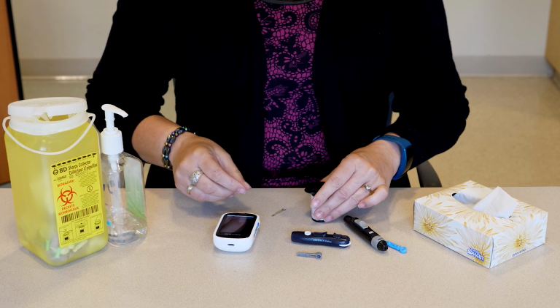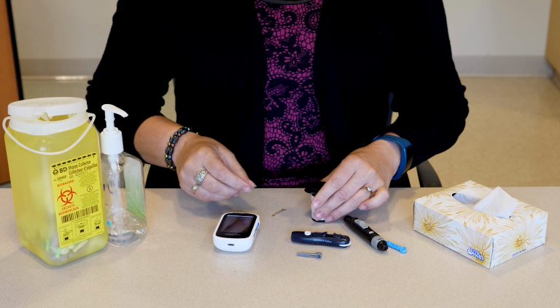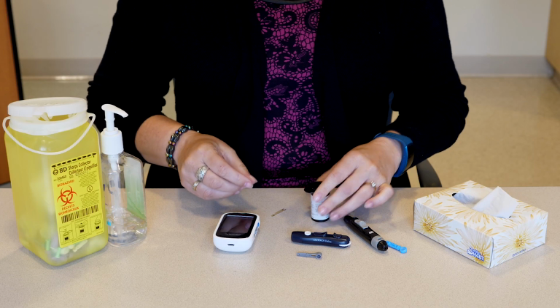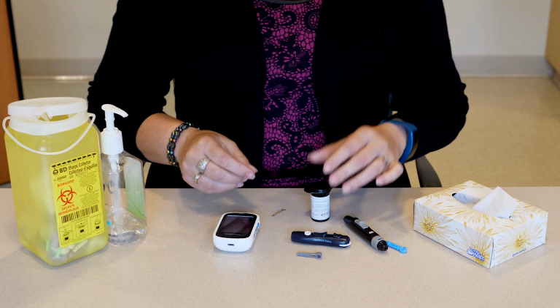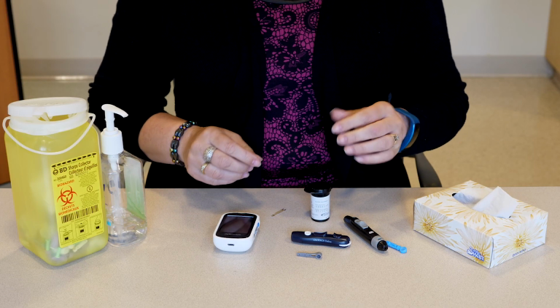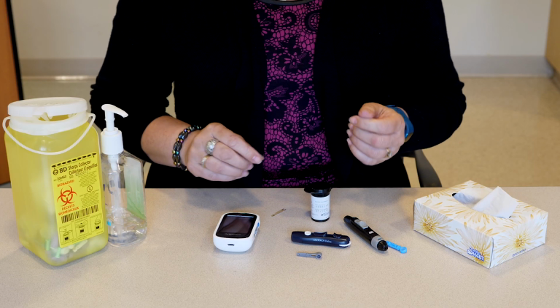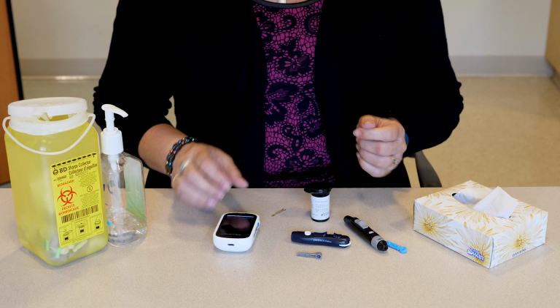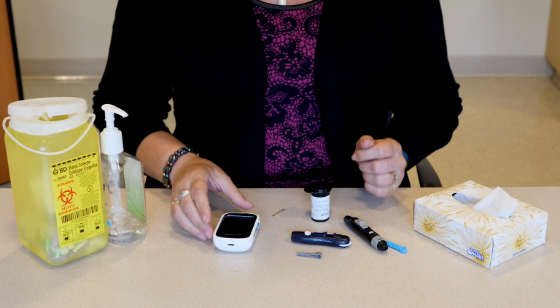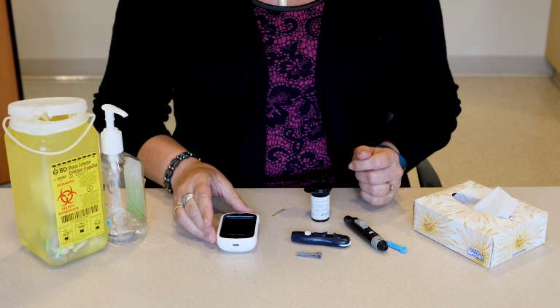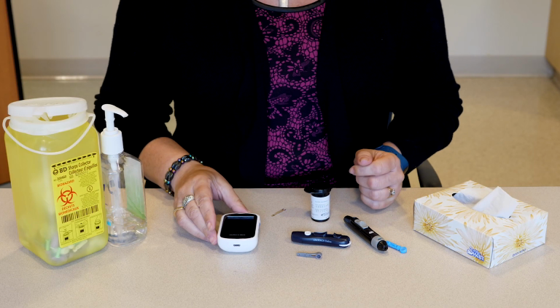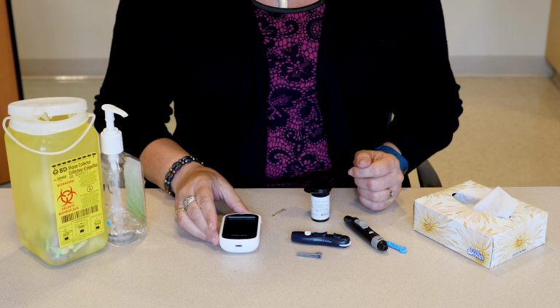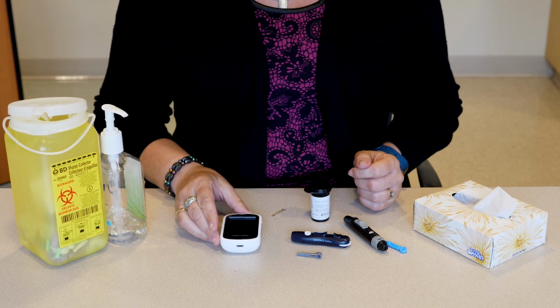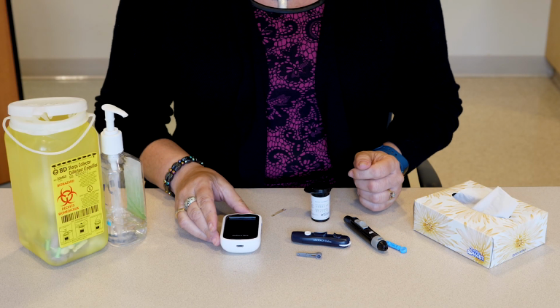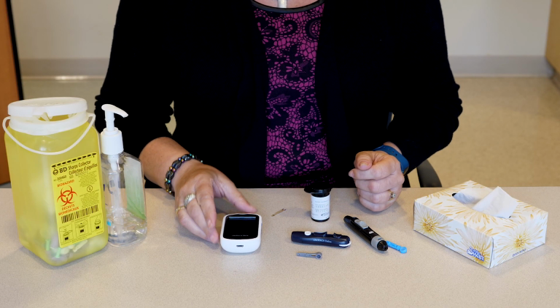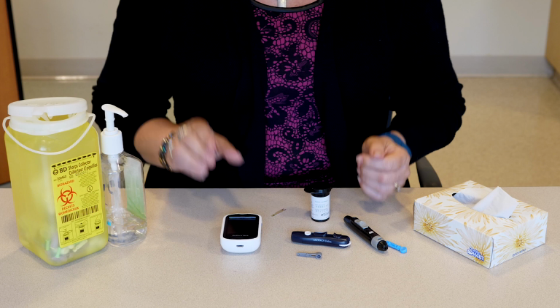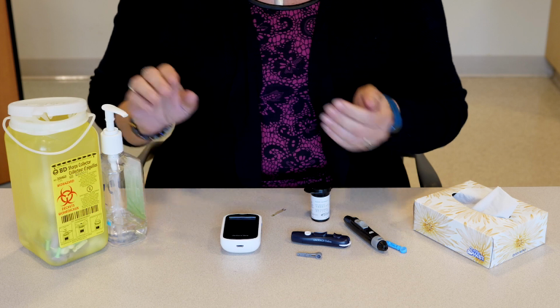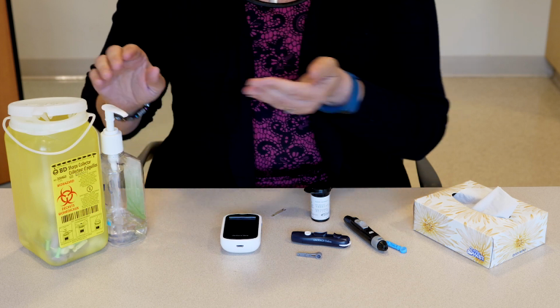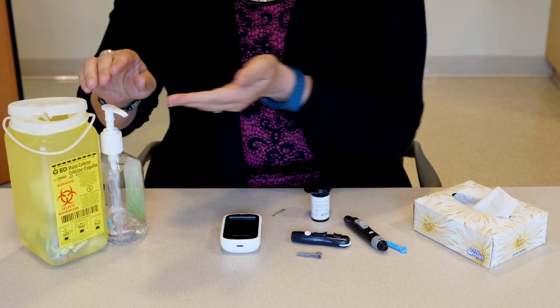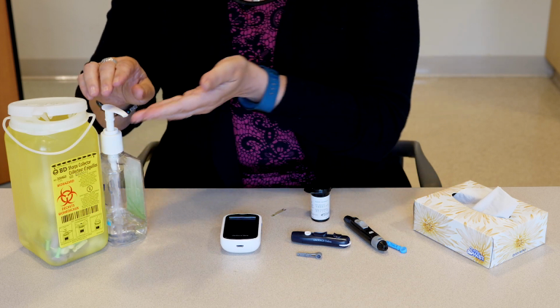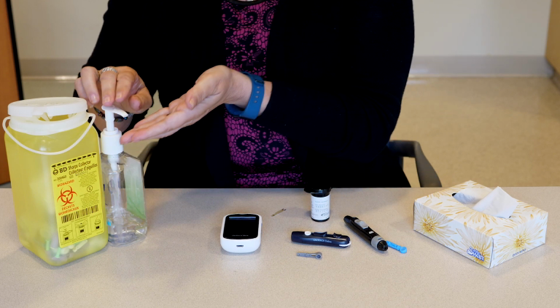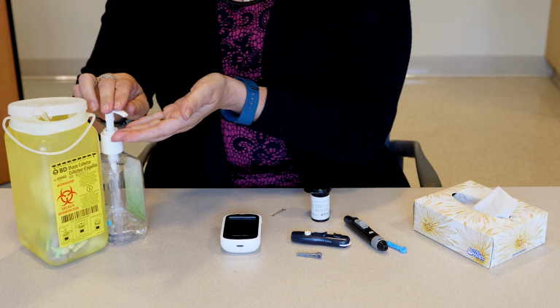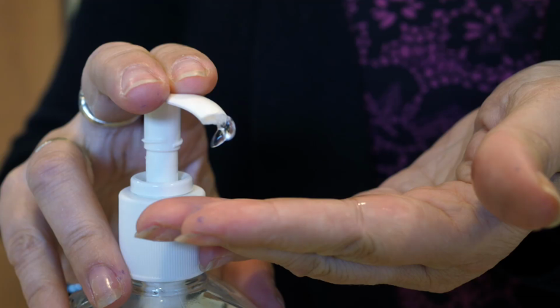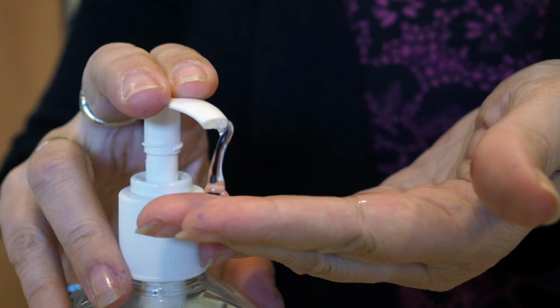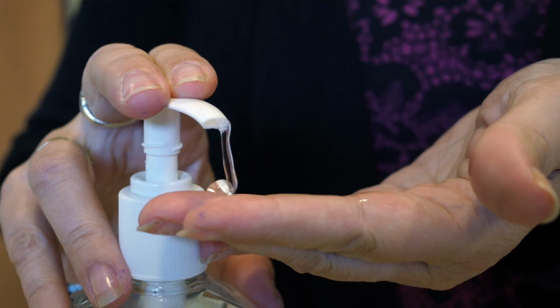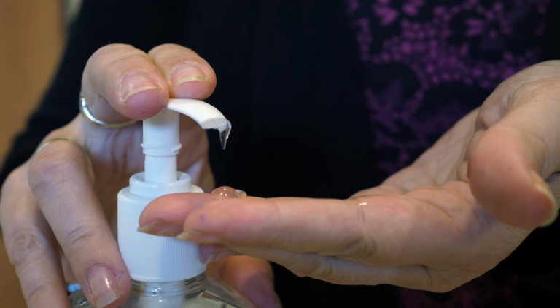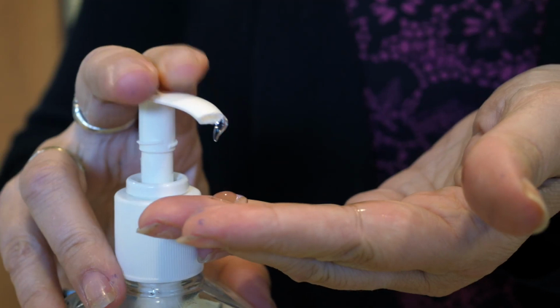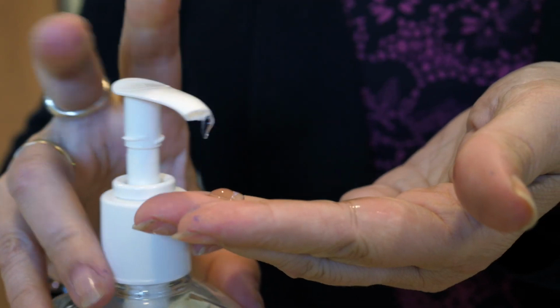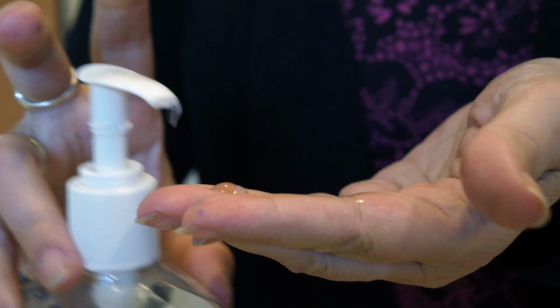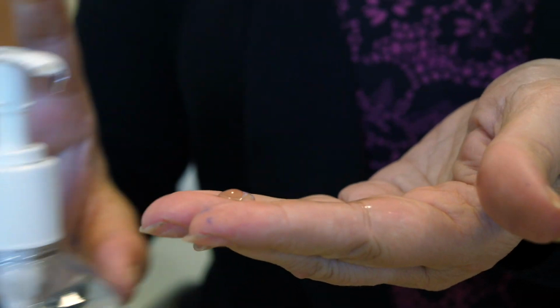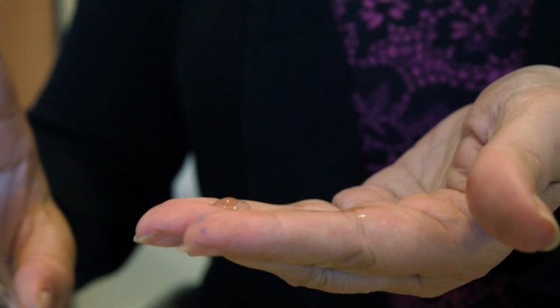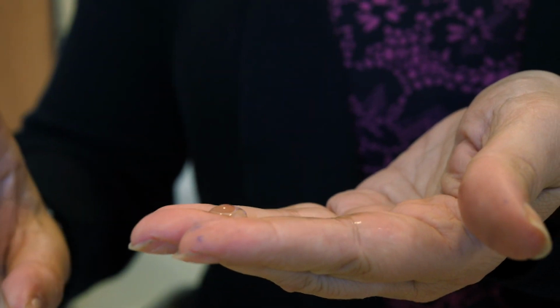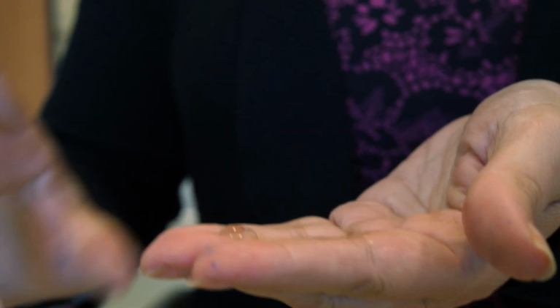Before you test your blood sugar, wash your hands with soap and water, or use hand sanitizer.